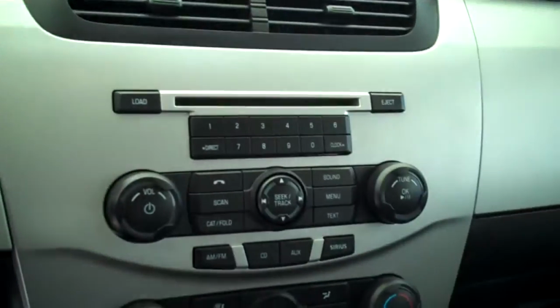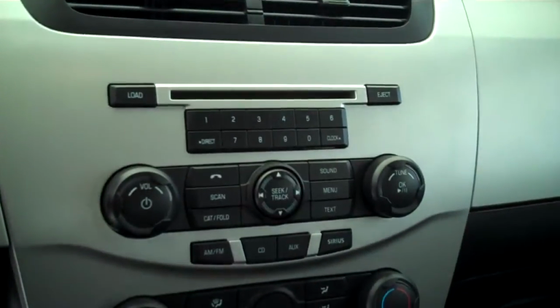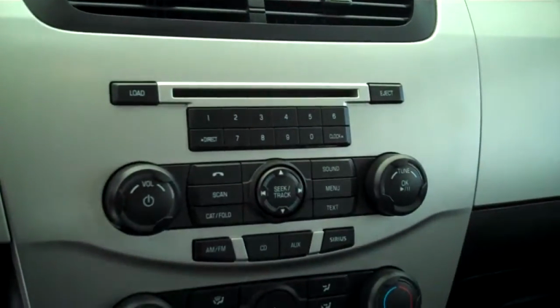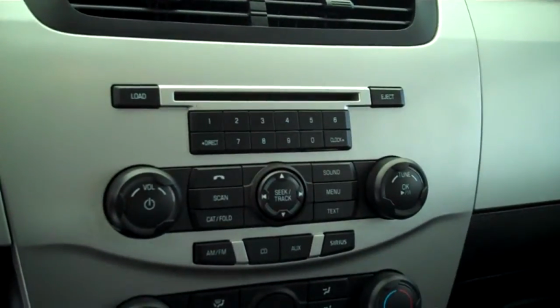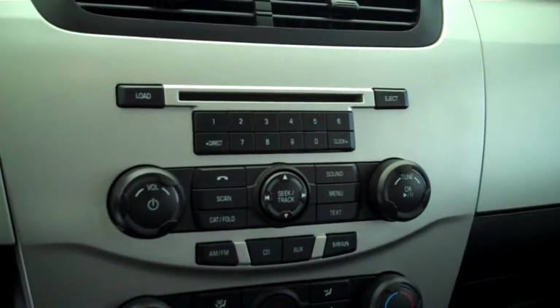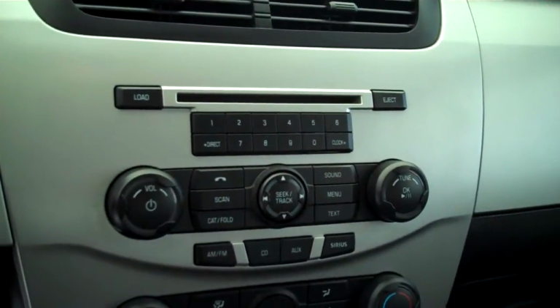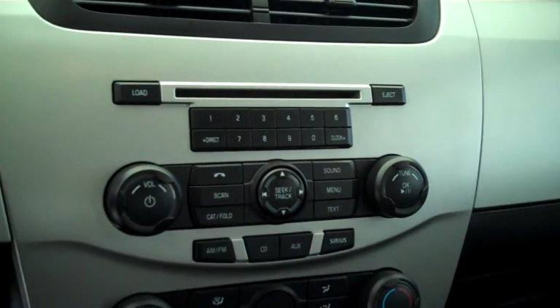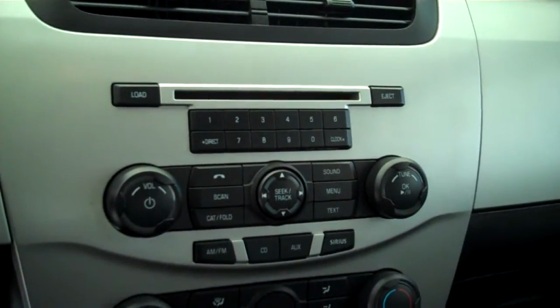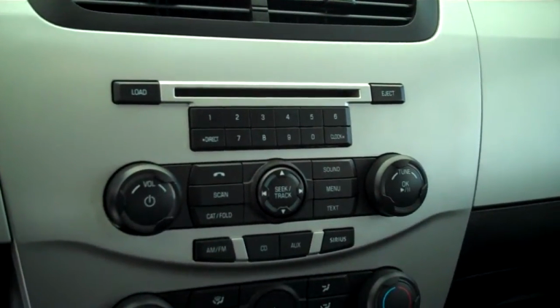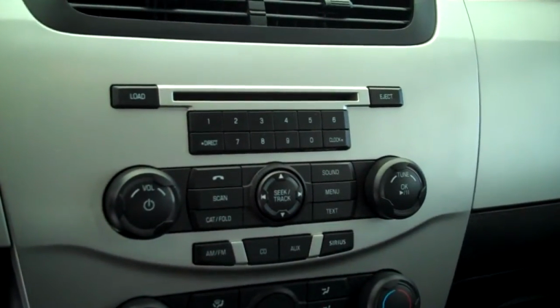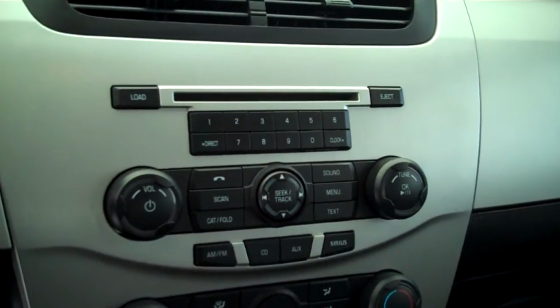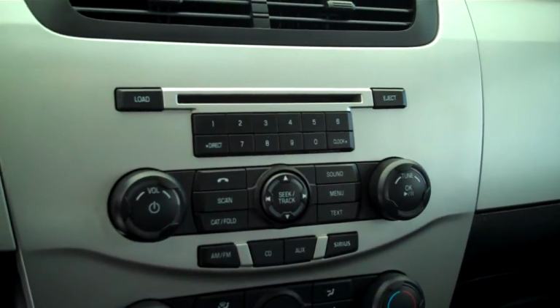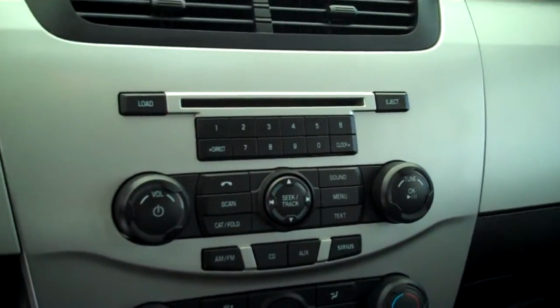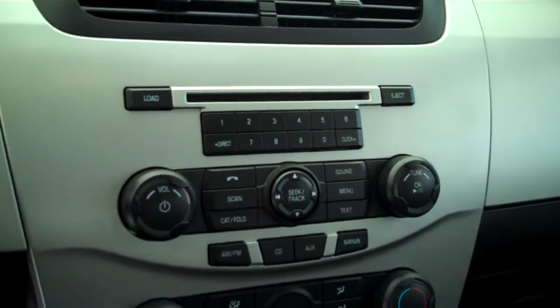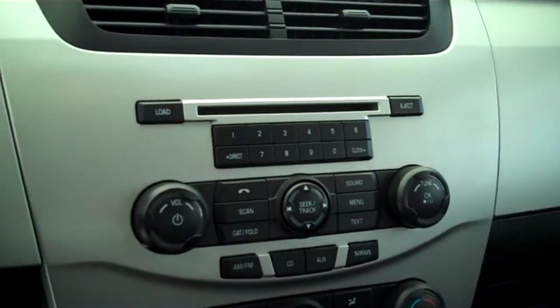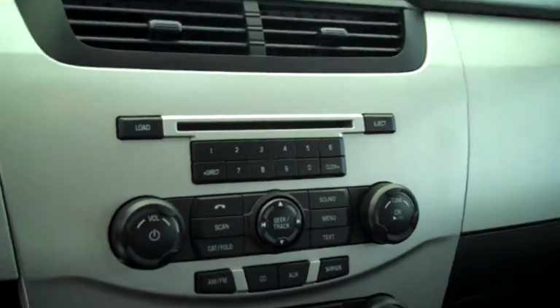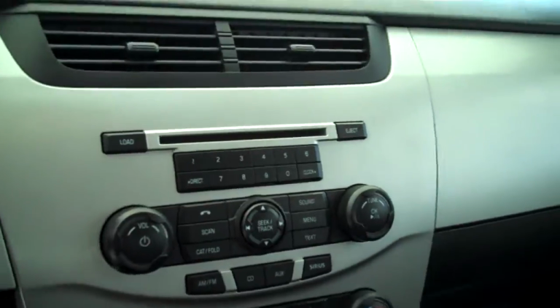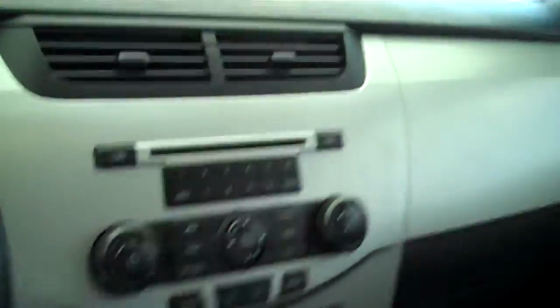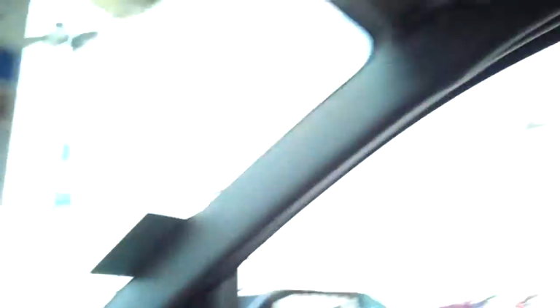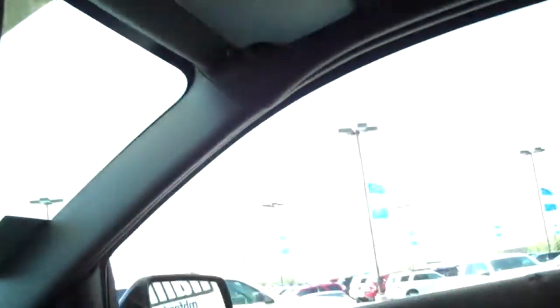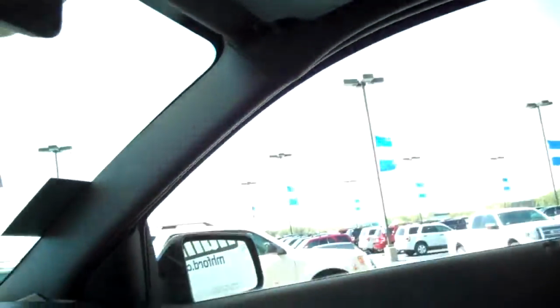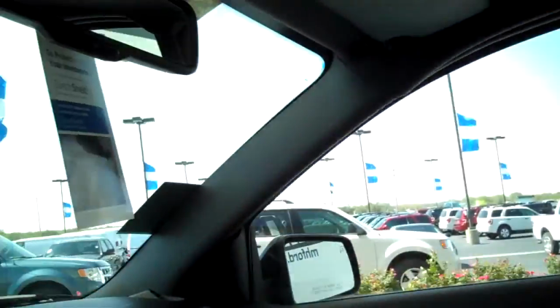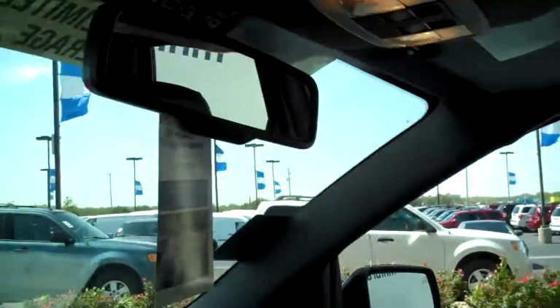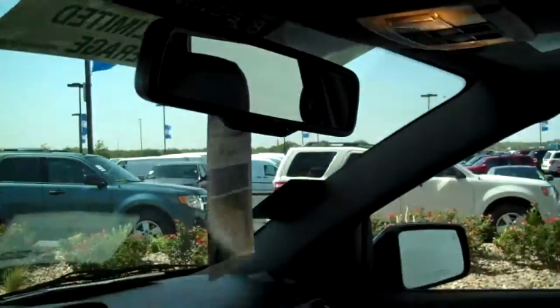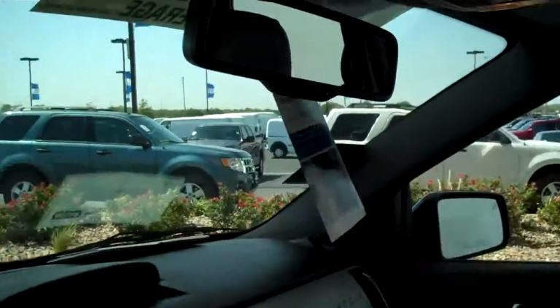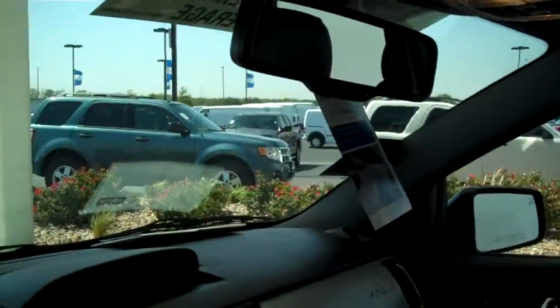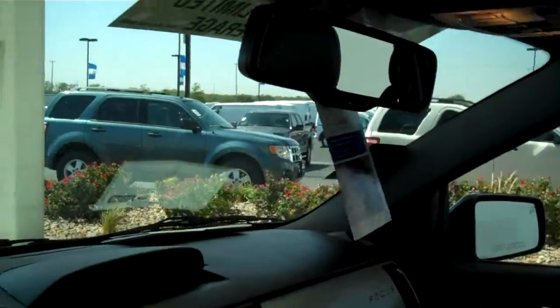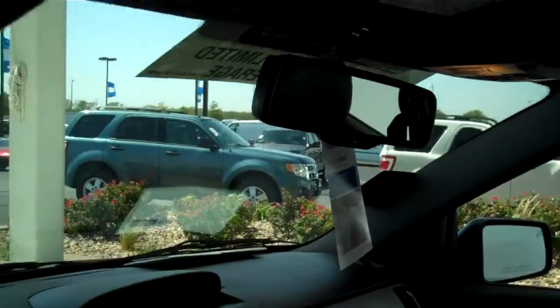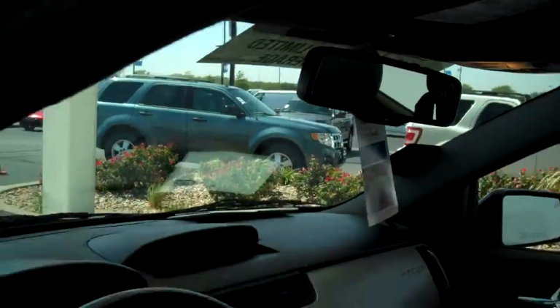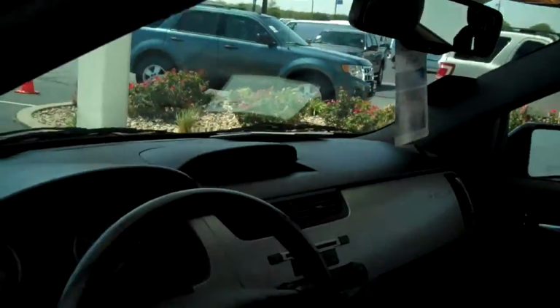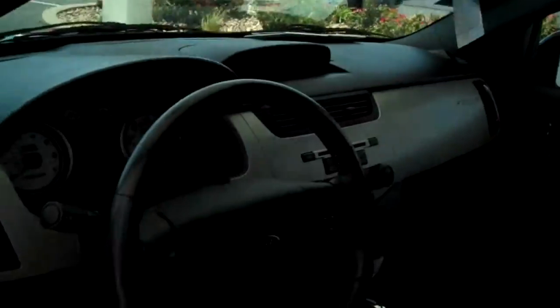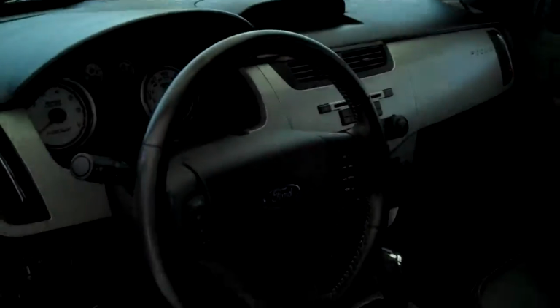AM, FM, CD, MP3 player, satellite radio capable. Auto-dim feature for your headlights.